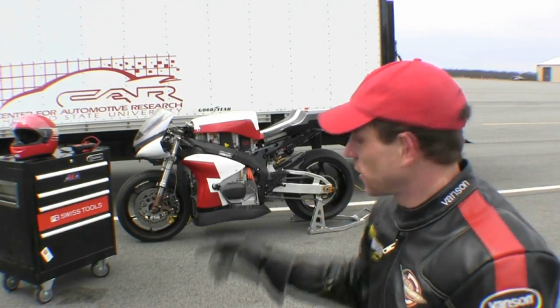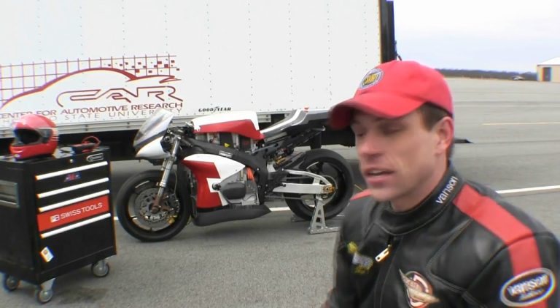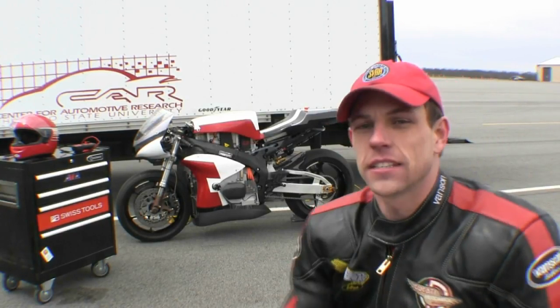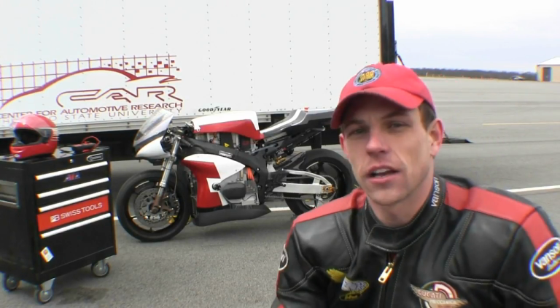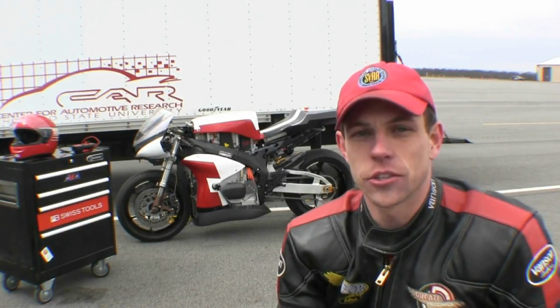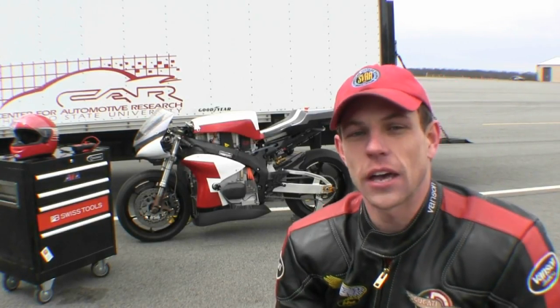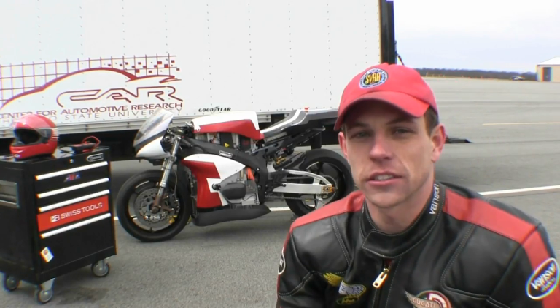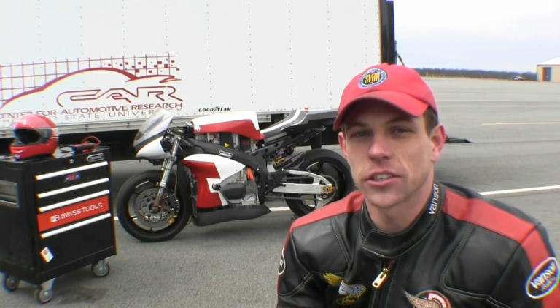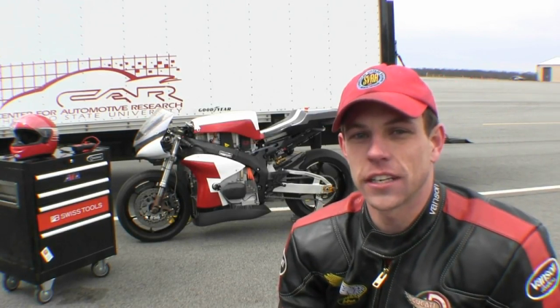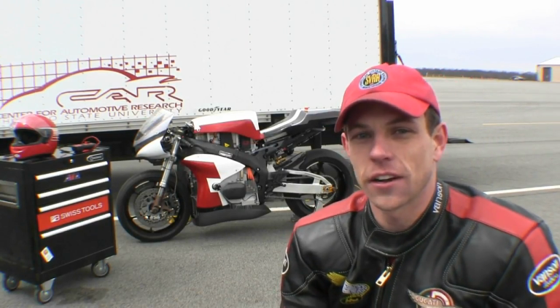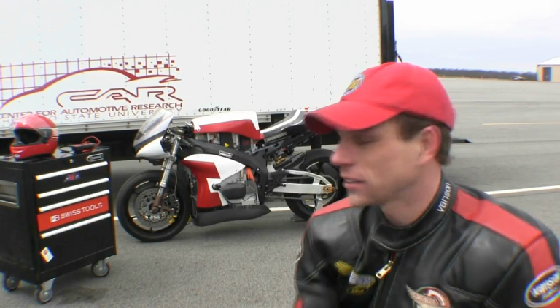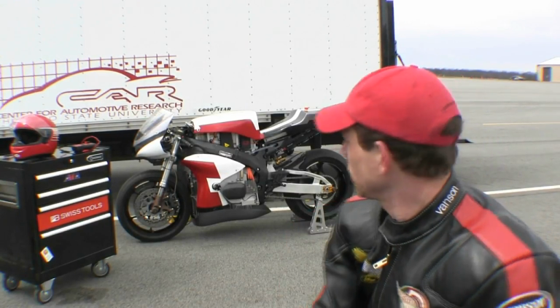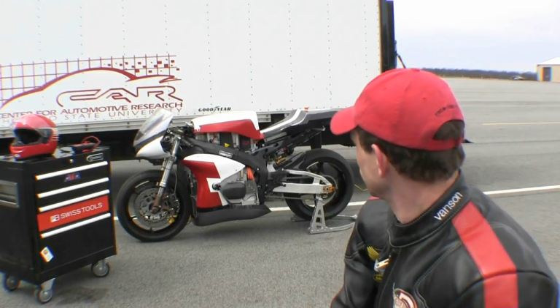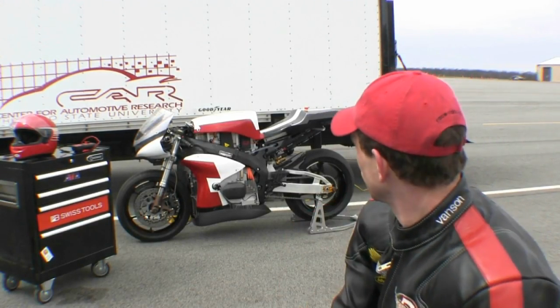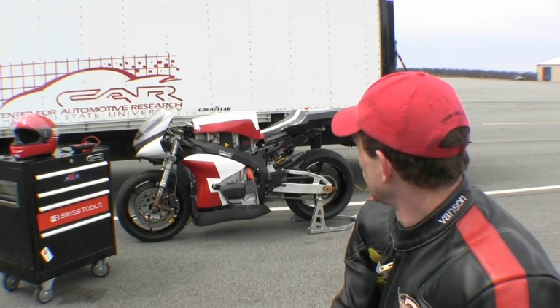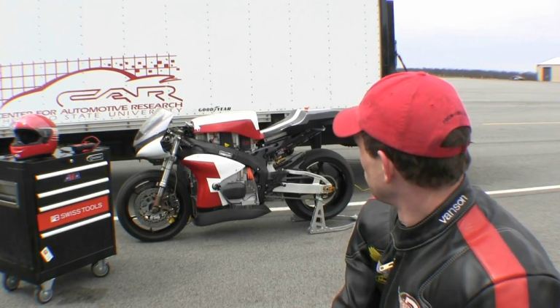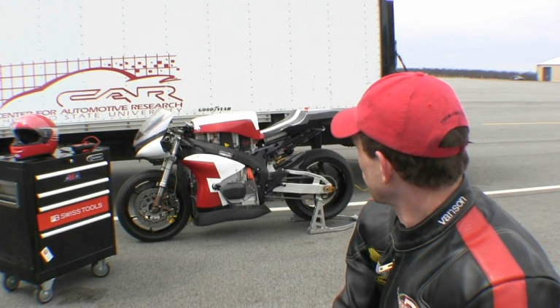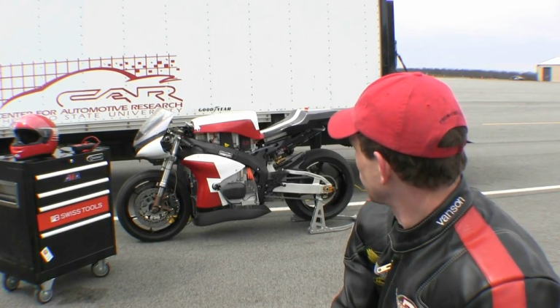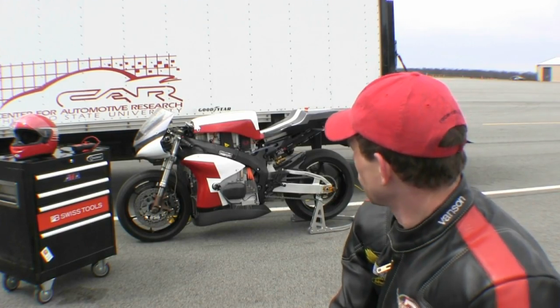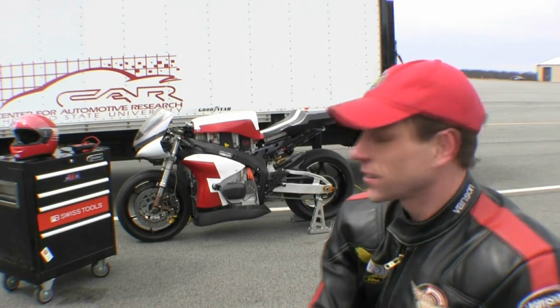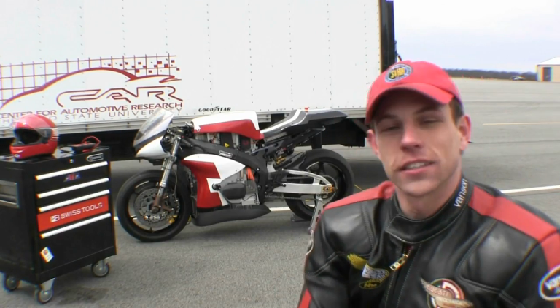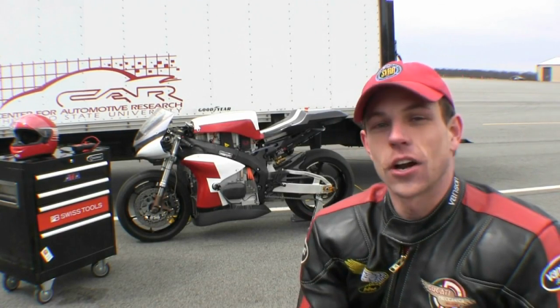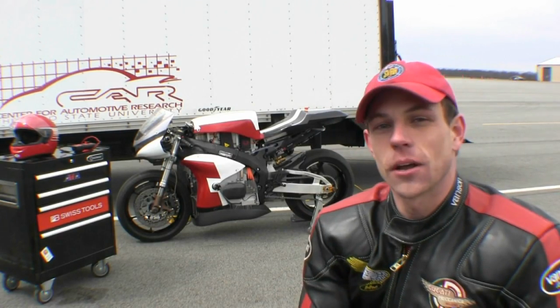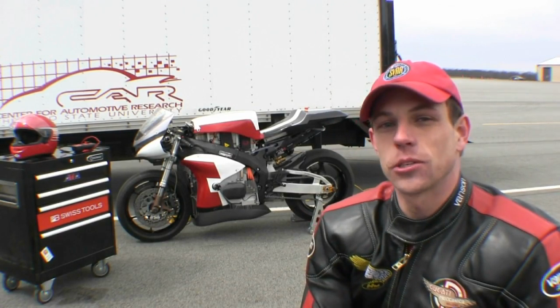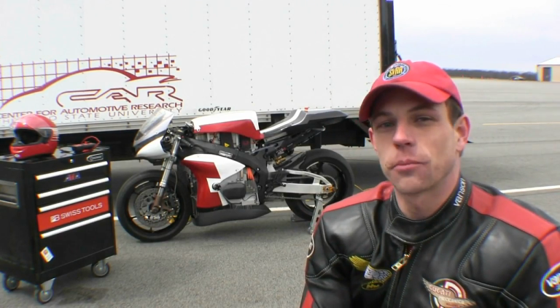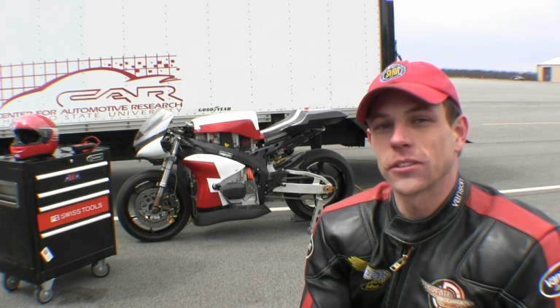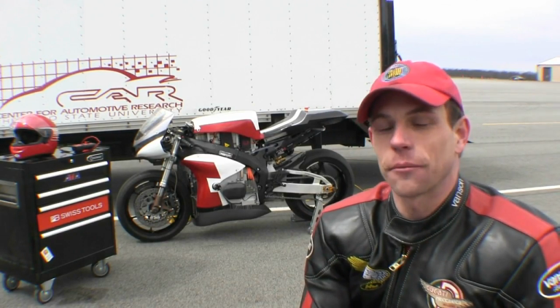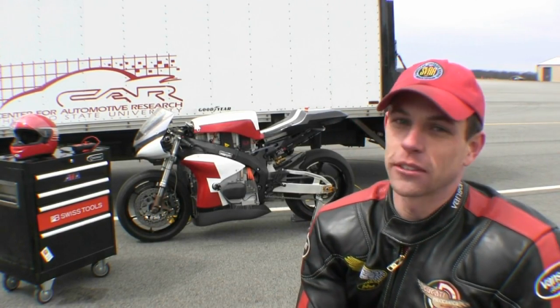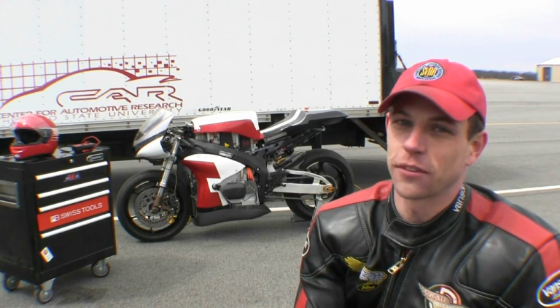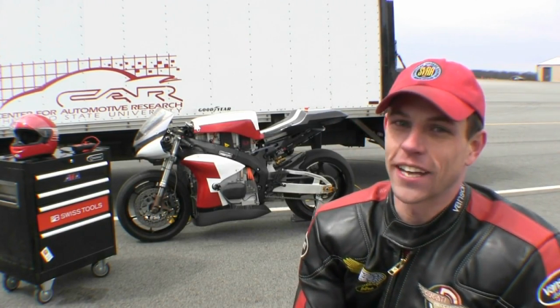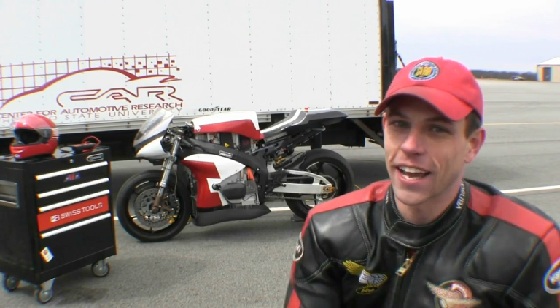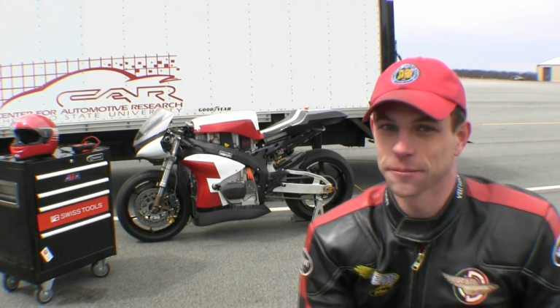There it is — the 2013 Ohio State Buckeye Current RW2 prototype test. Have fun today, guys.